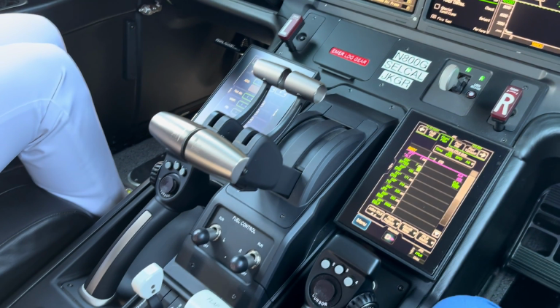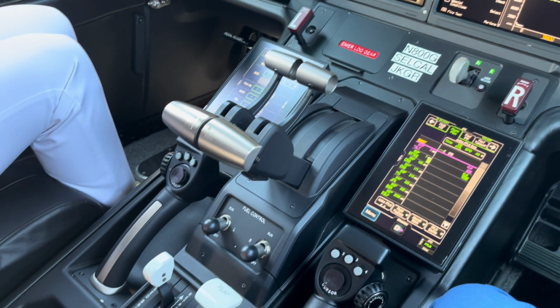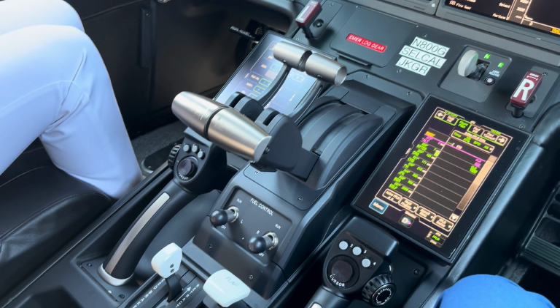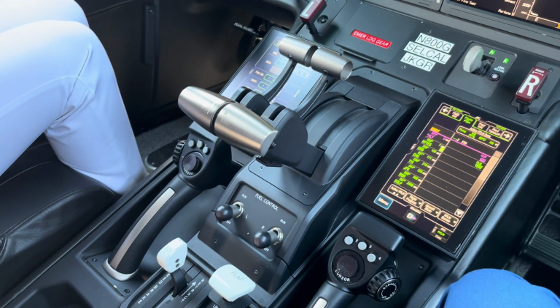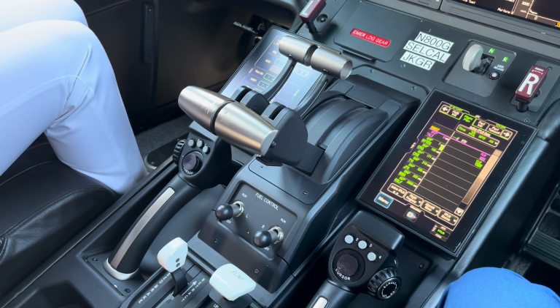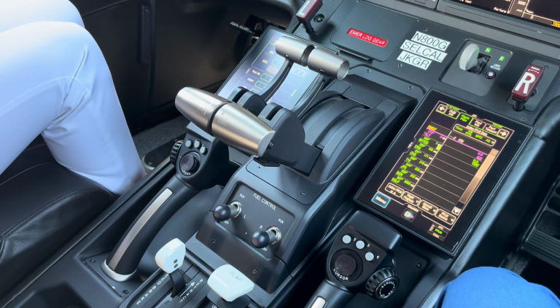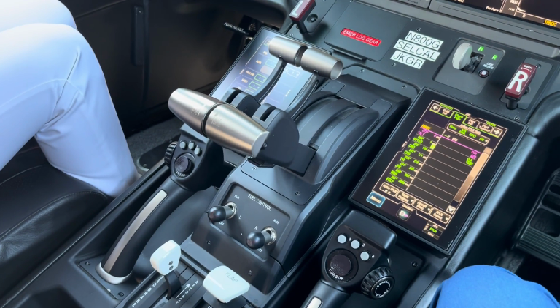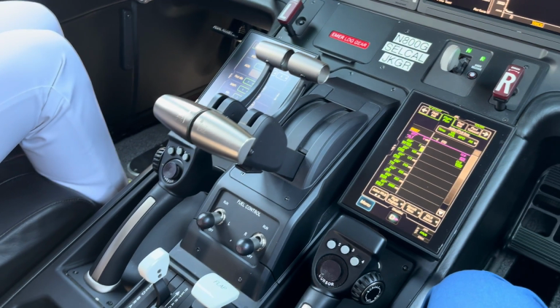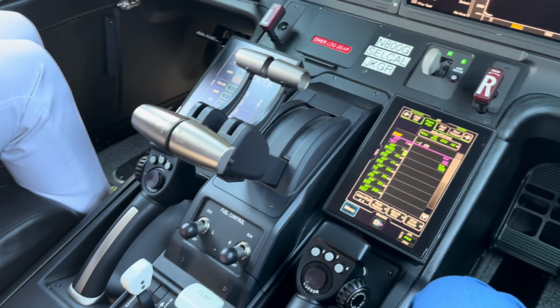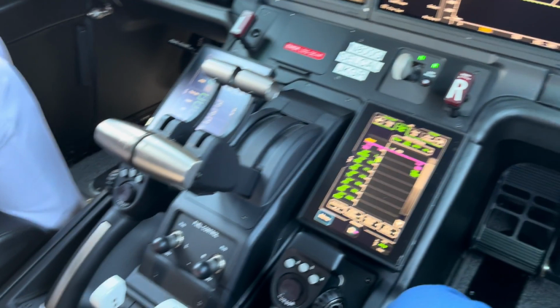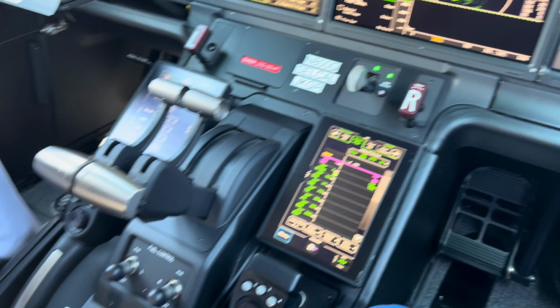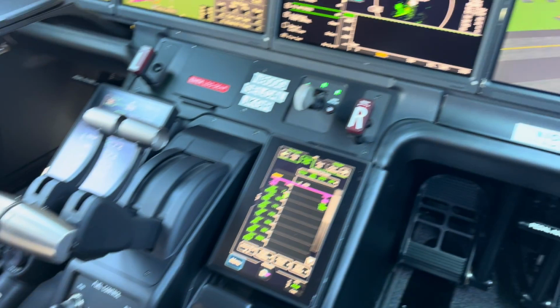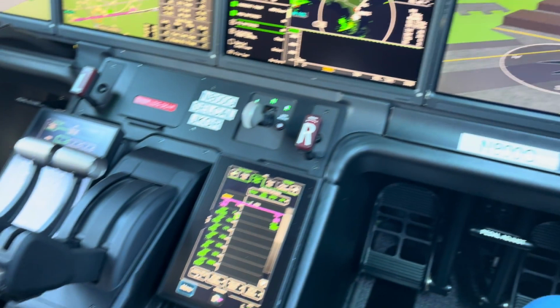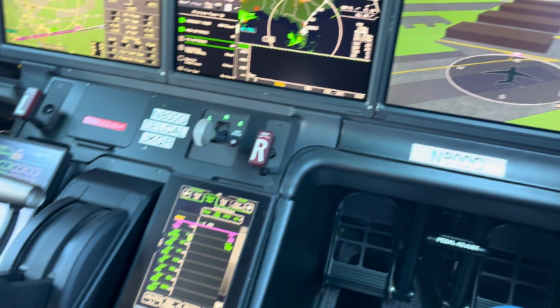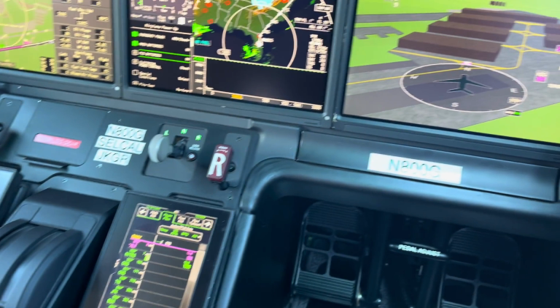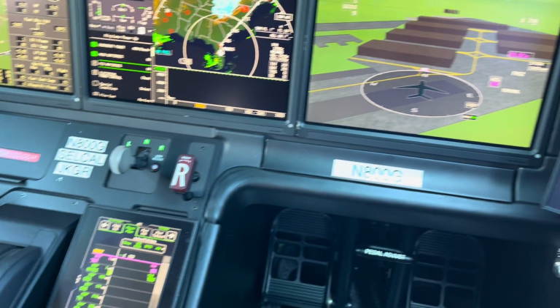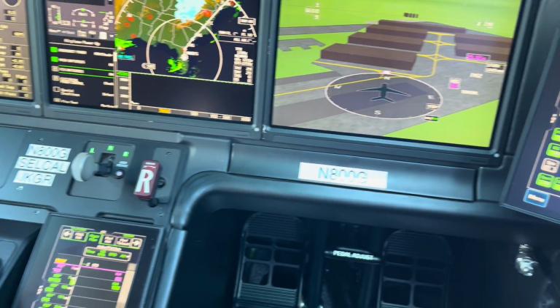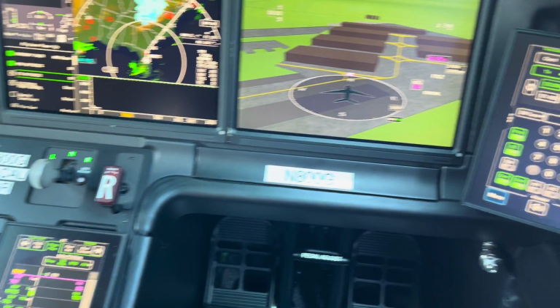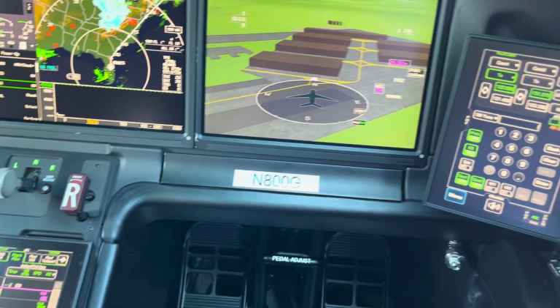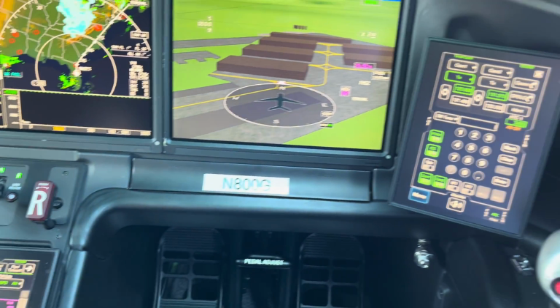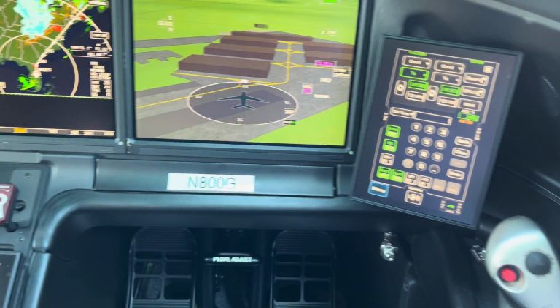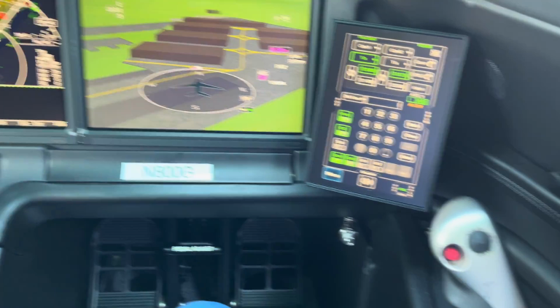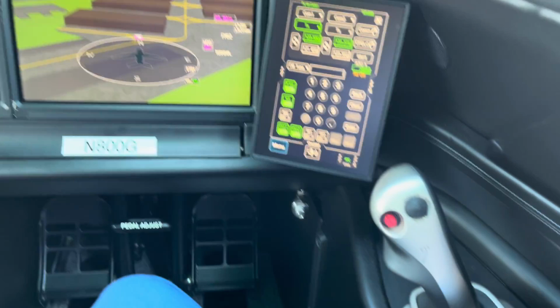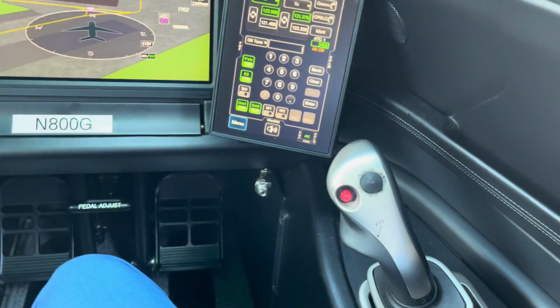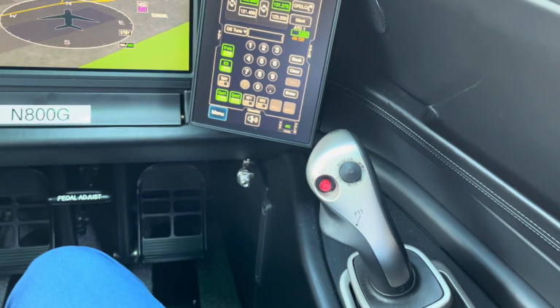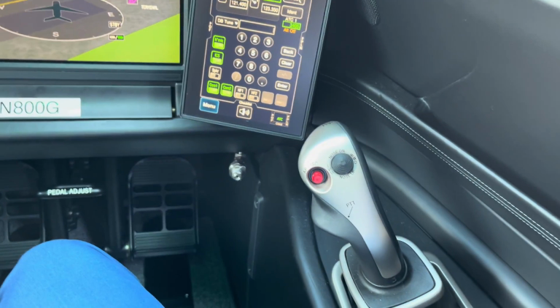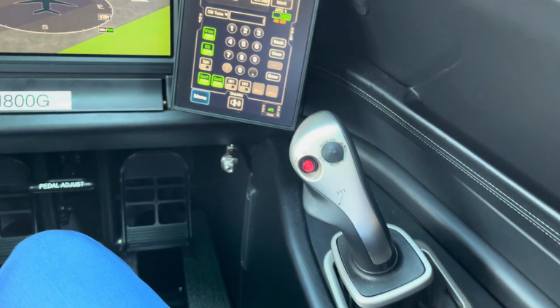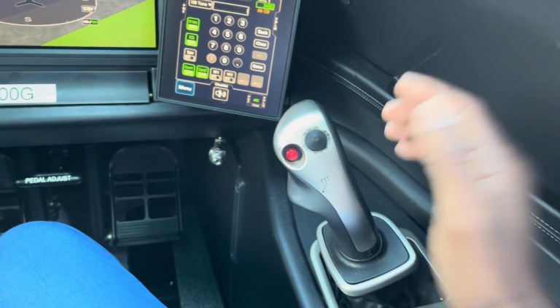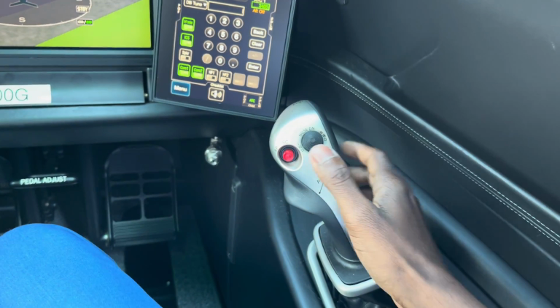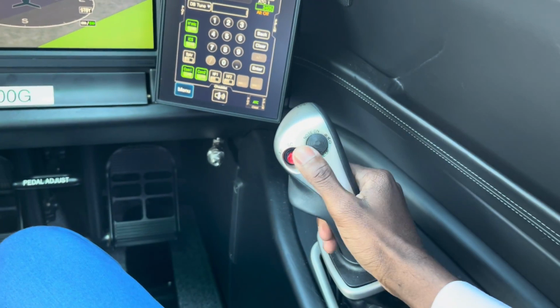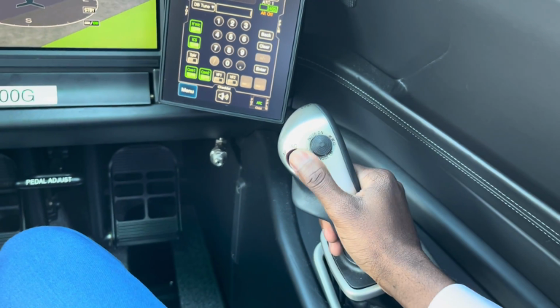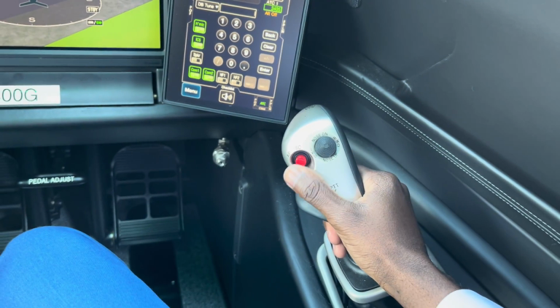Highlighting the flight deck are the side sticks. These are active control side sticks — the first in the industry. We introduced those with the G500.